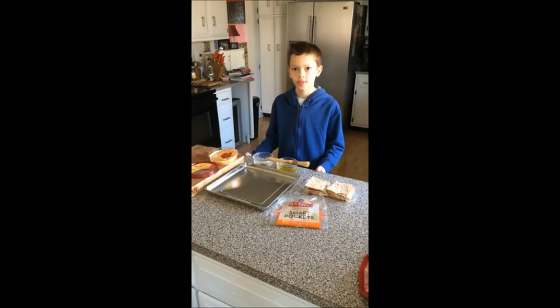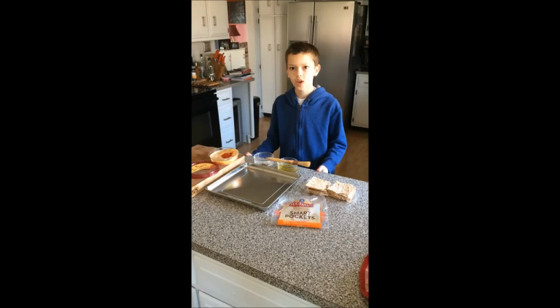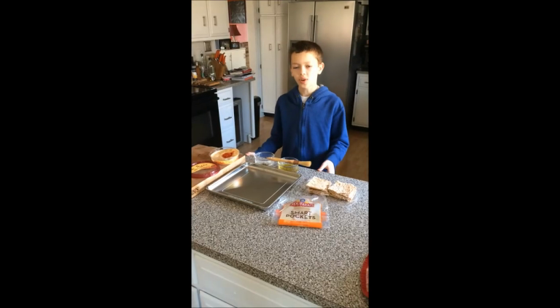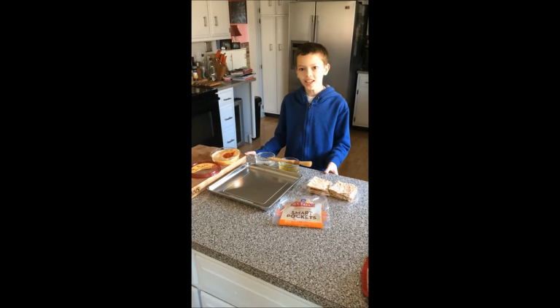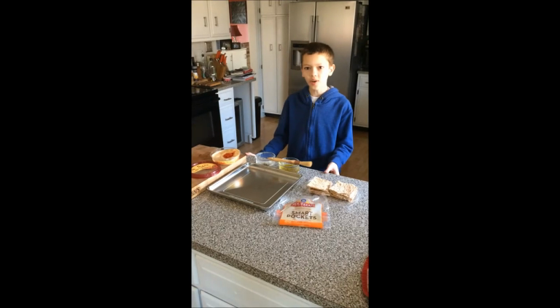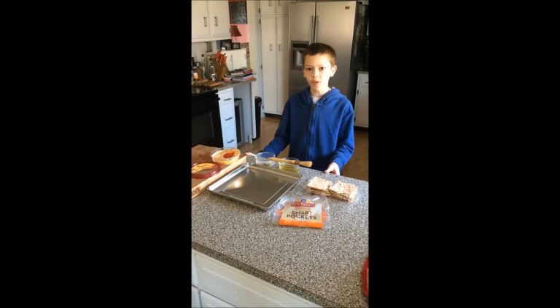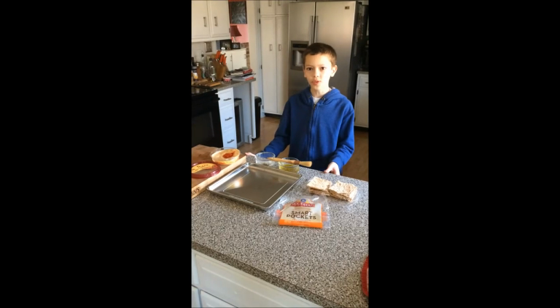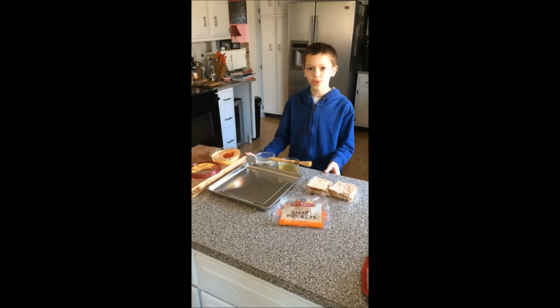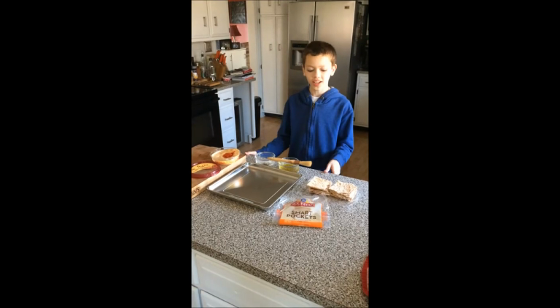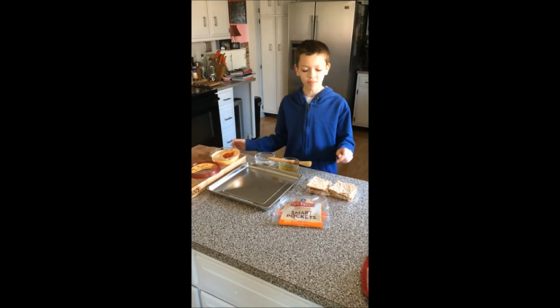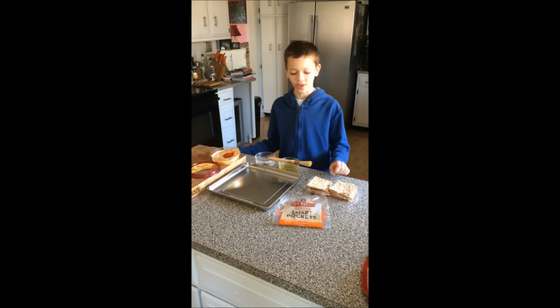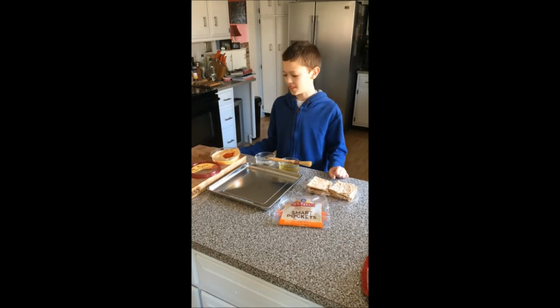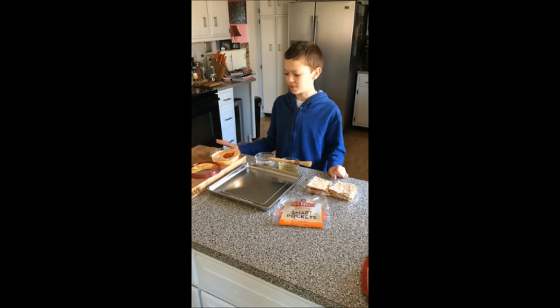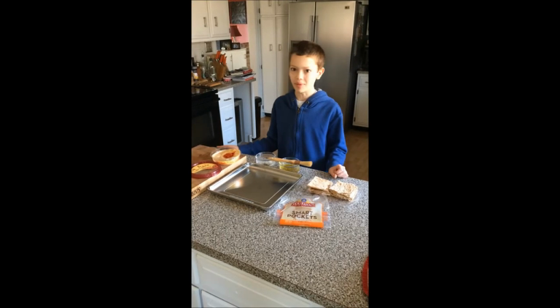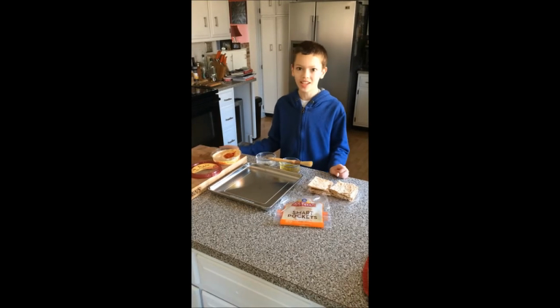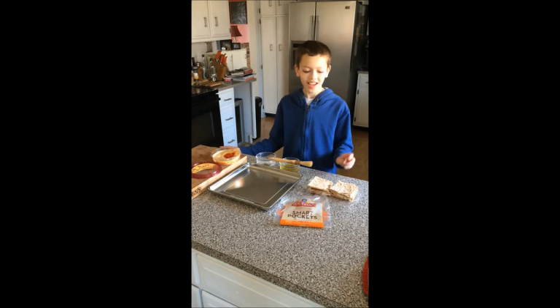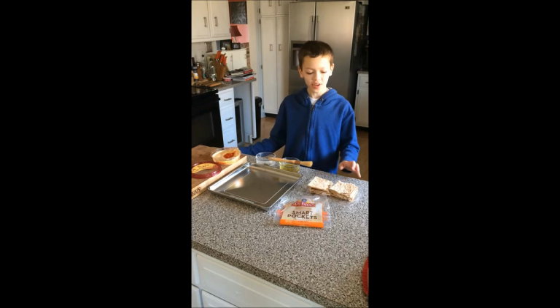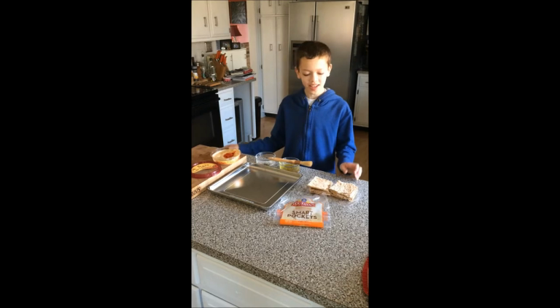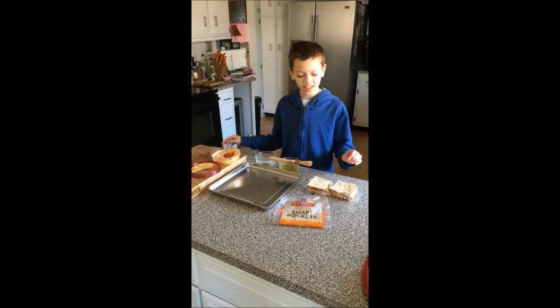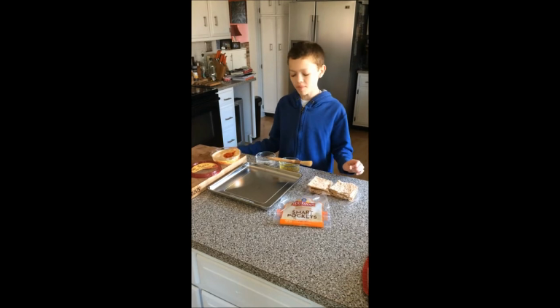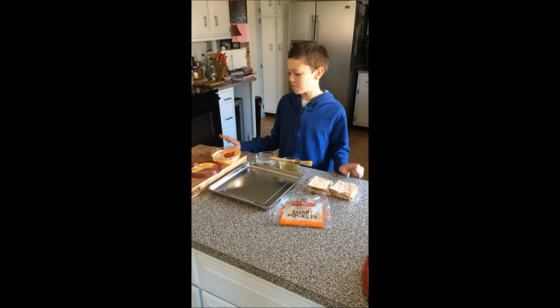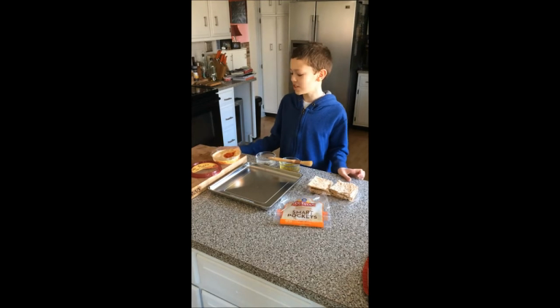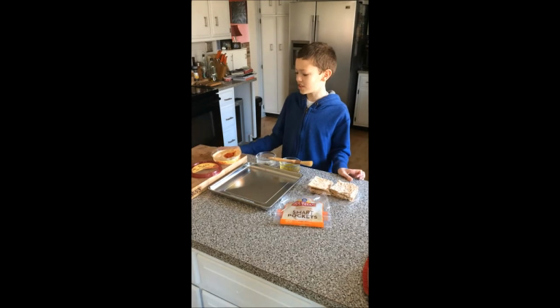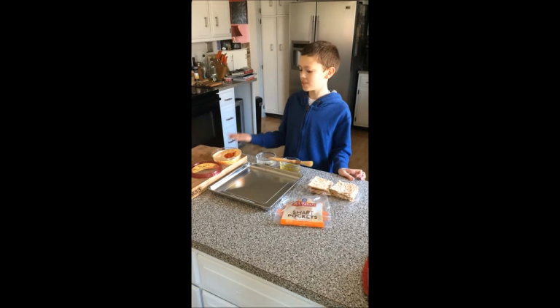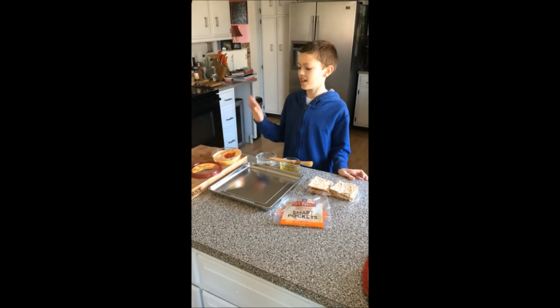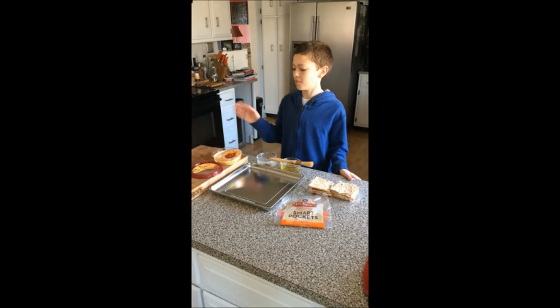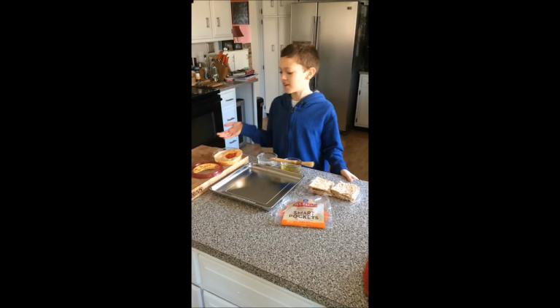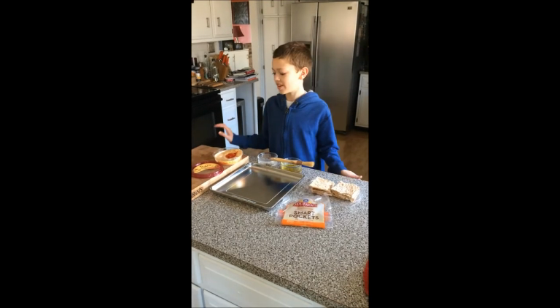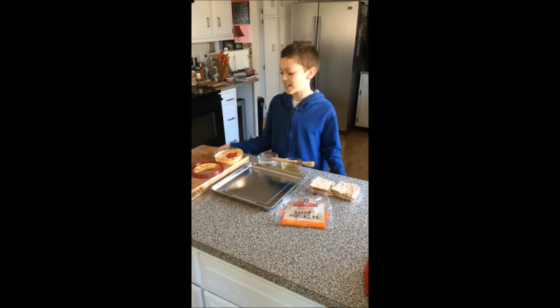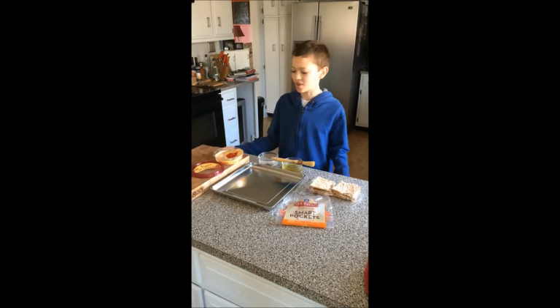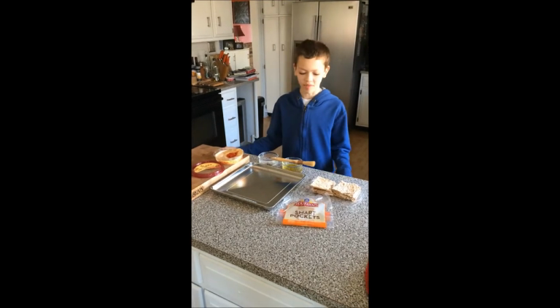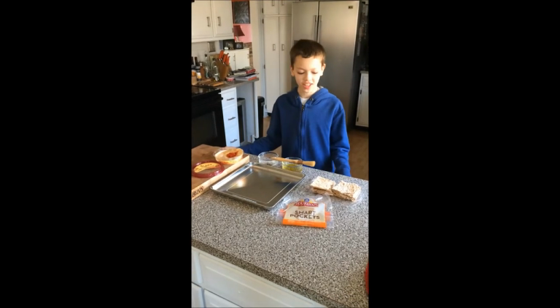When I get home from school, I'm hungry sometimes. So I make pita chips and my favorite Sabra hummus.